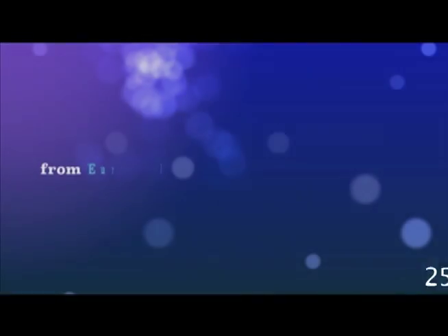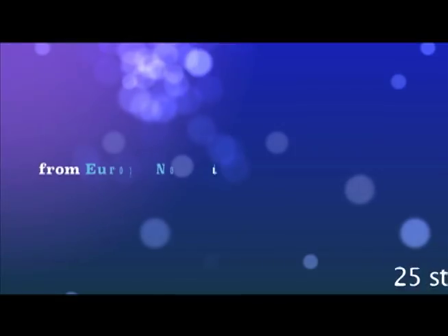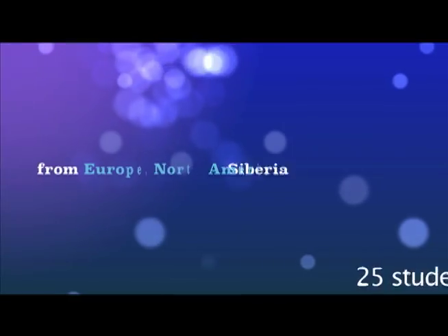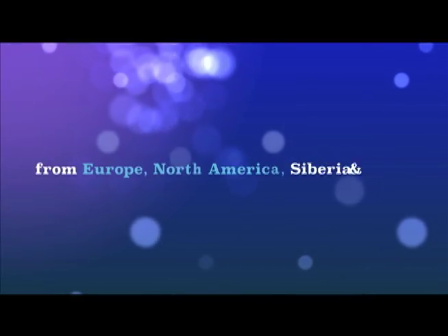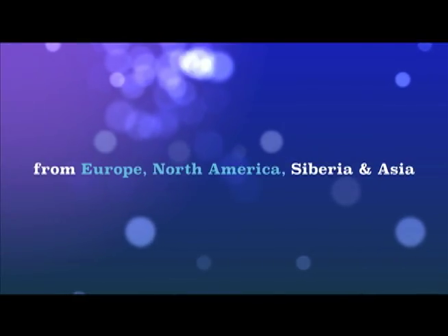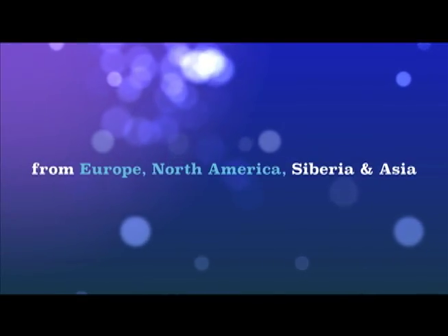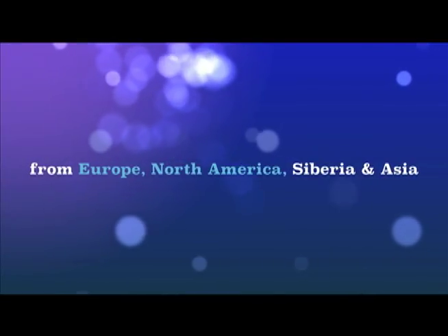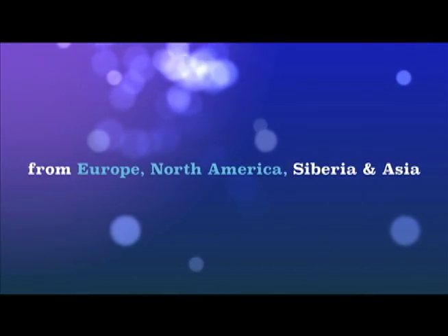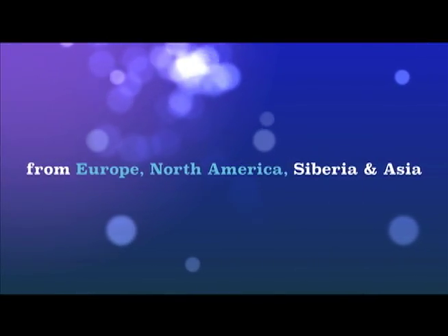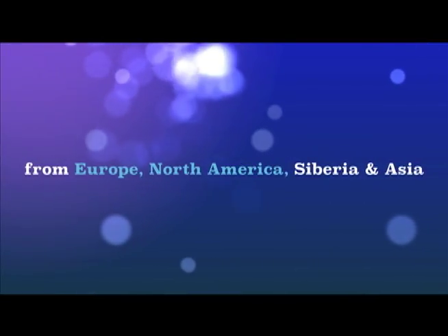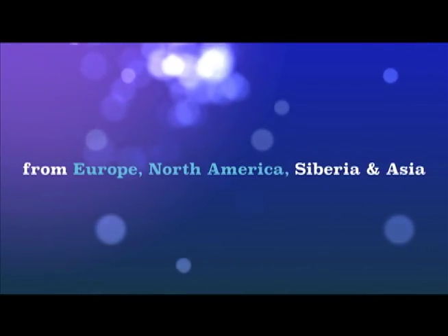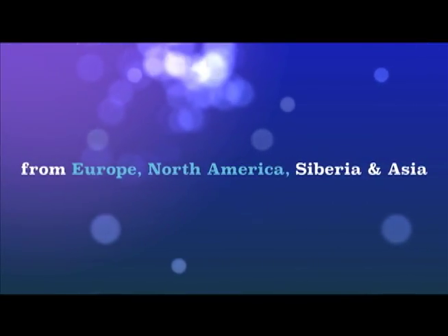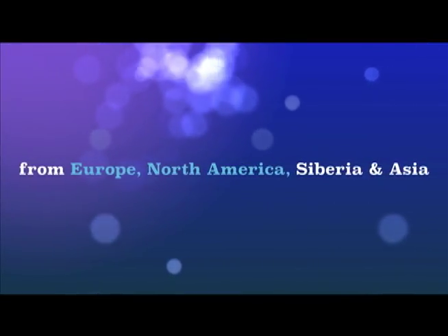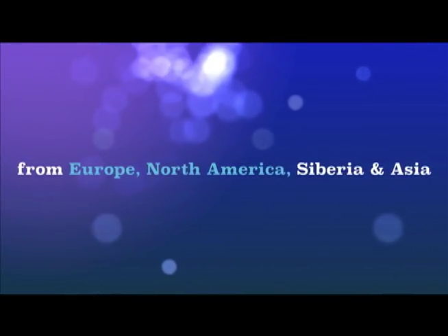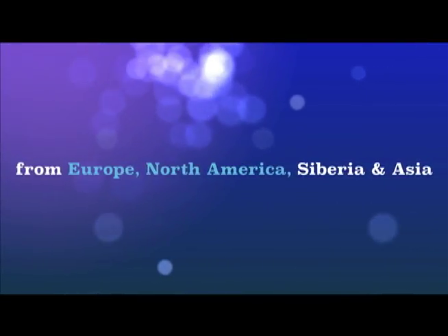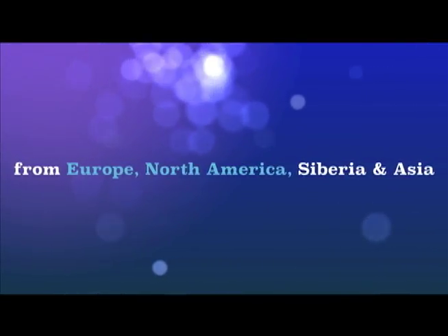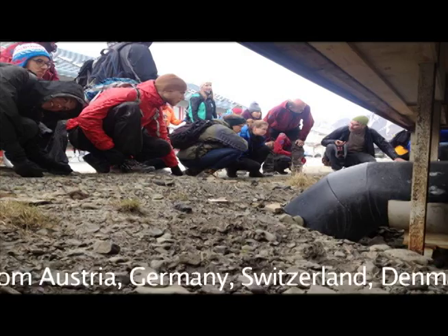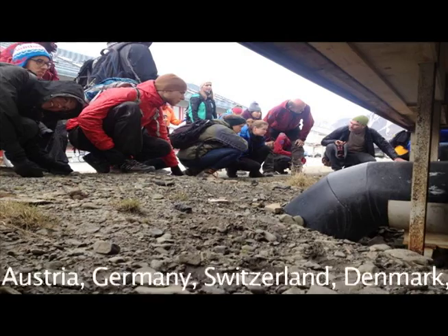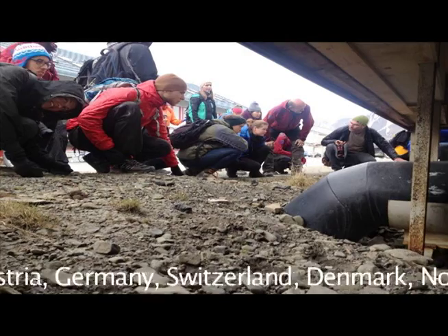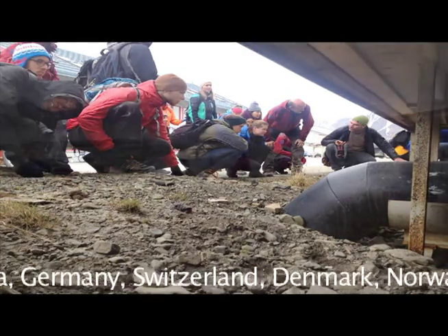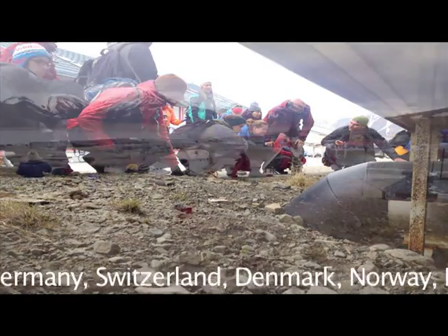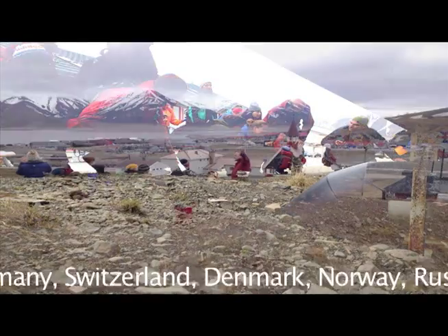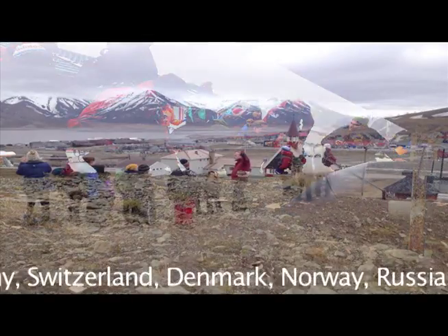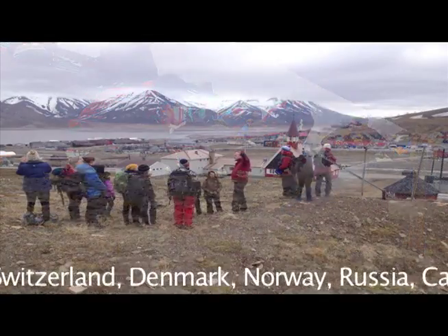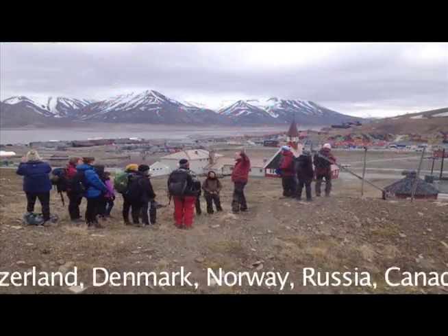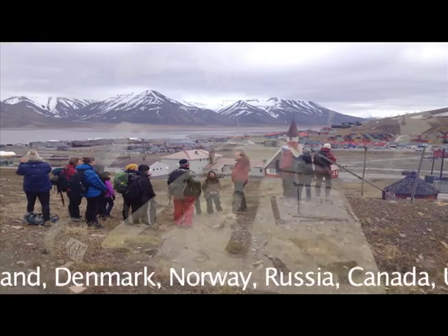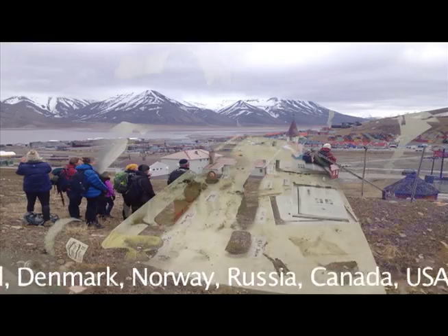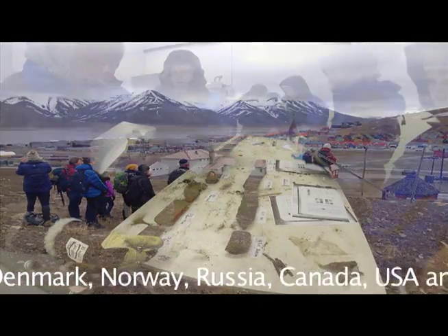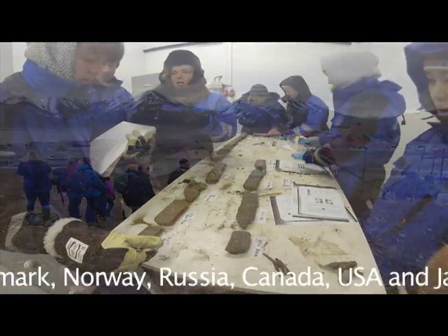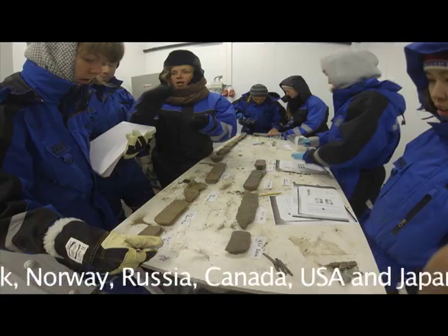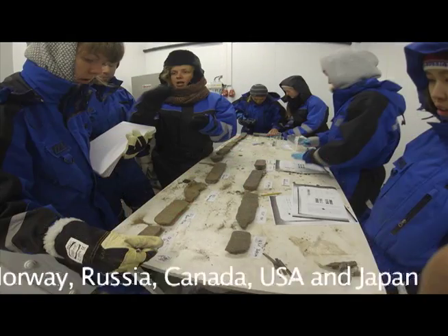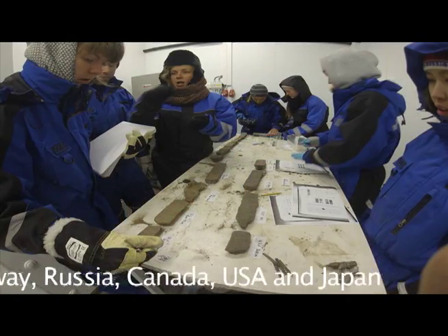You get introduced to all the different topics which you can connect to permafrost.